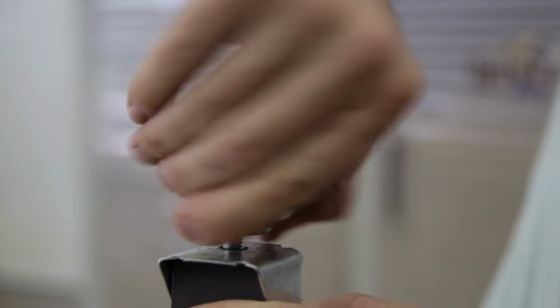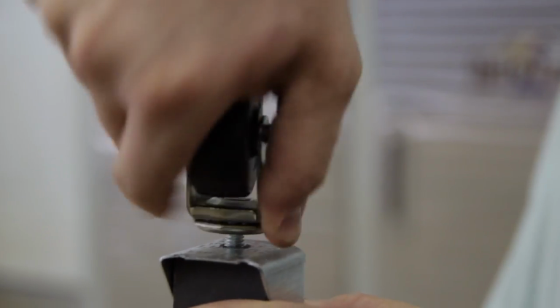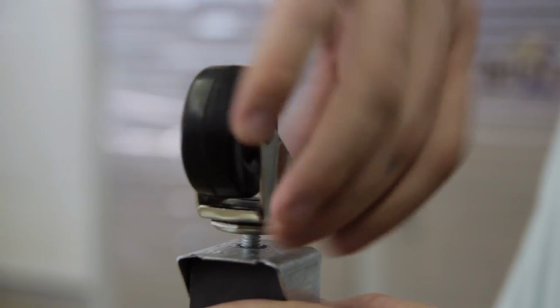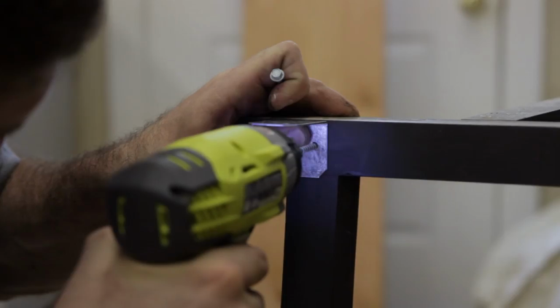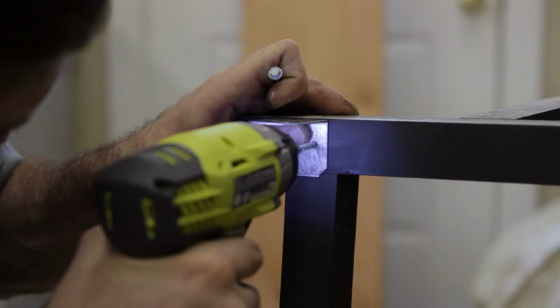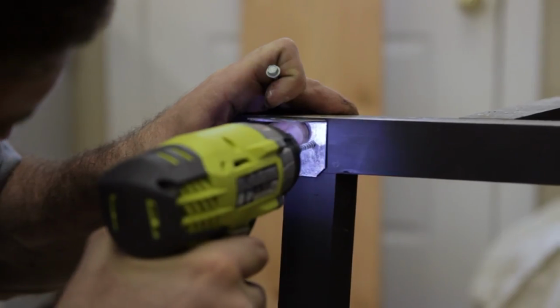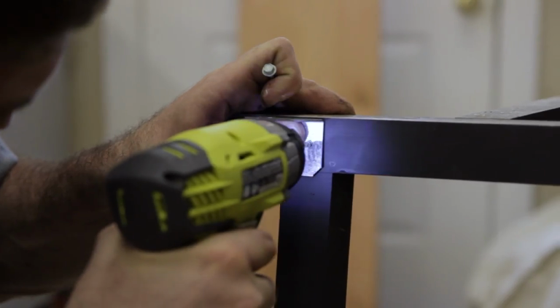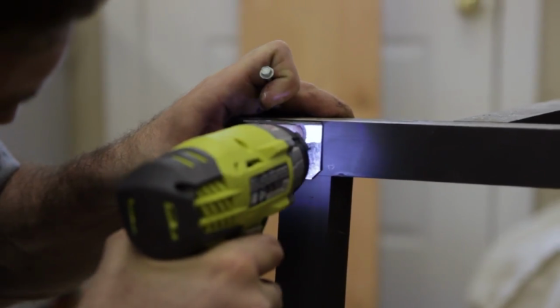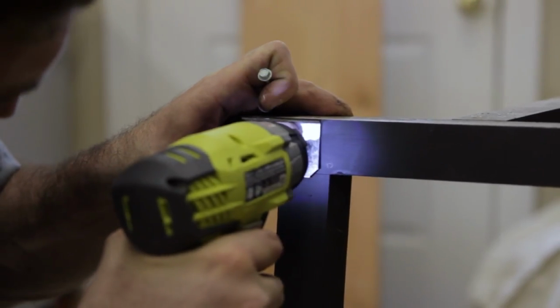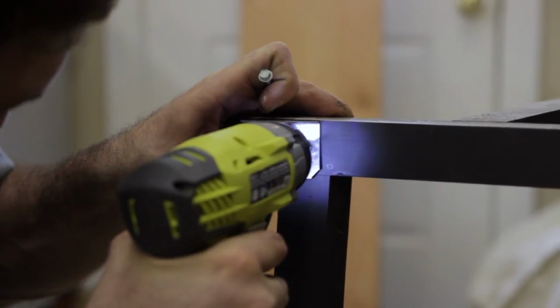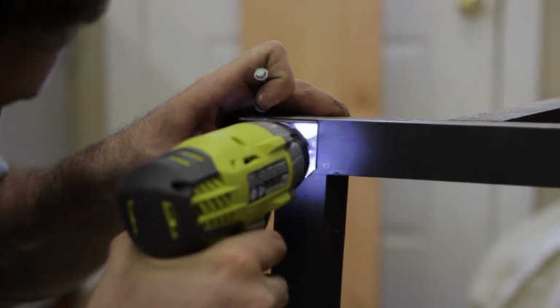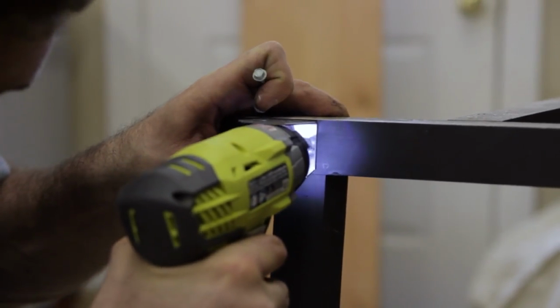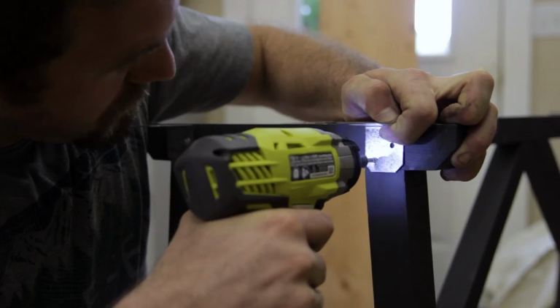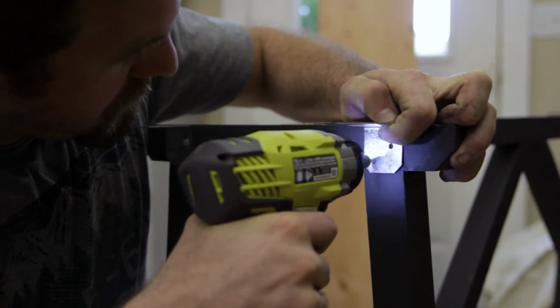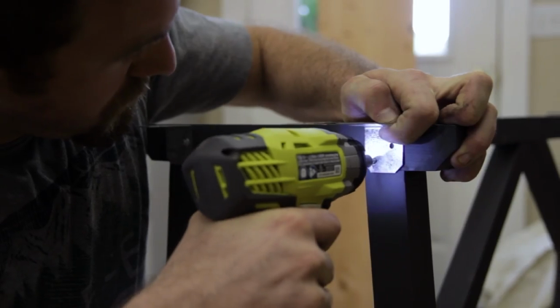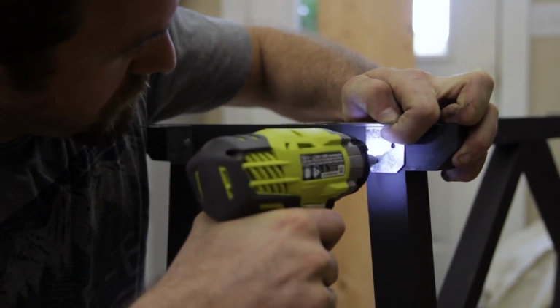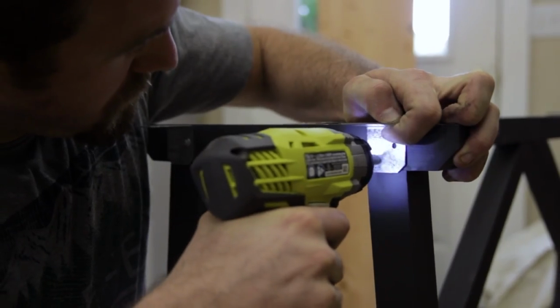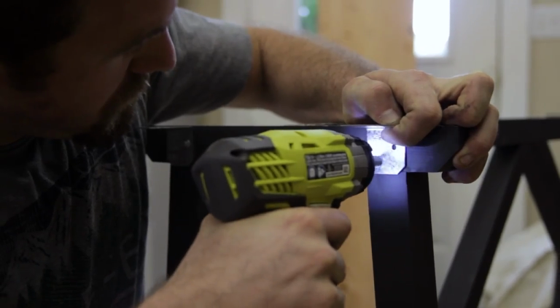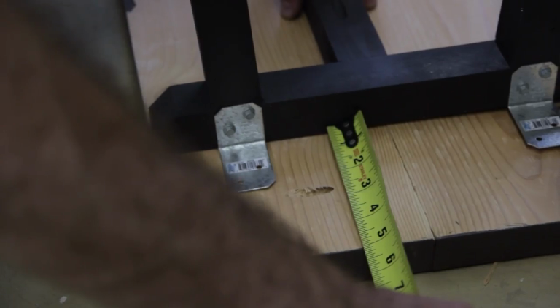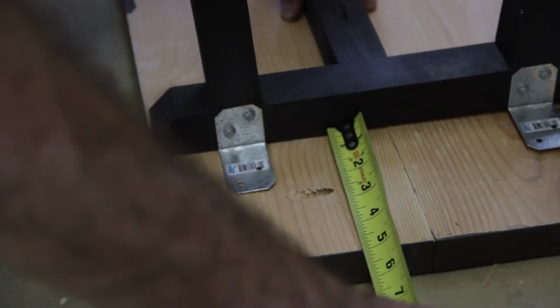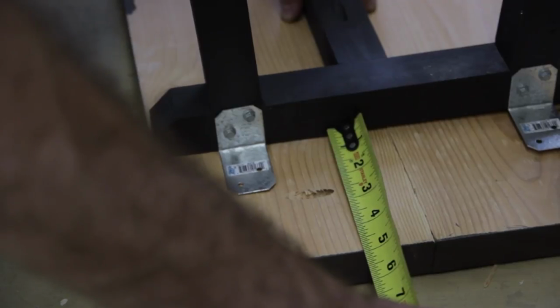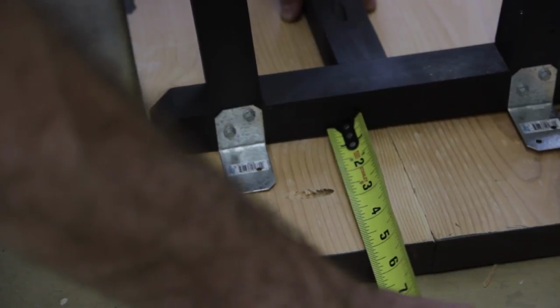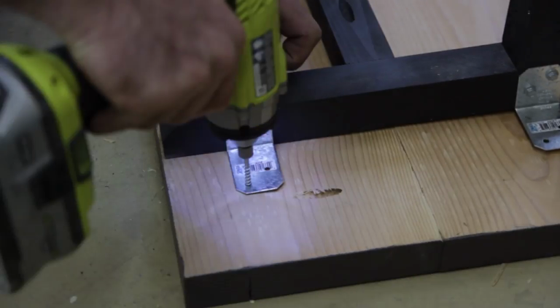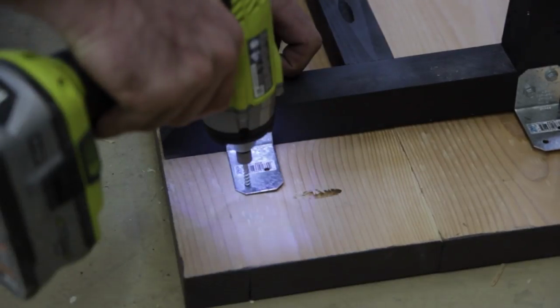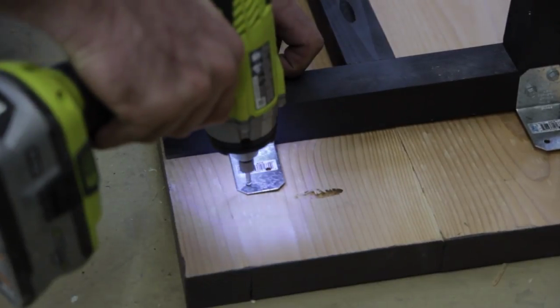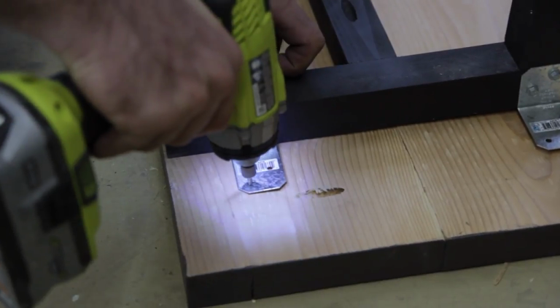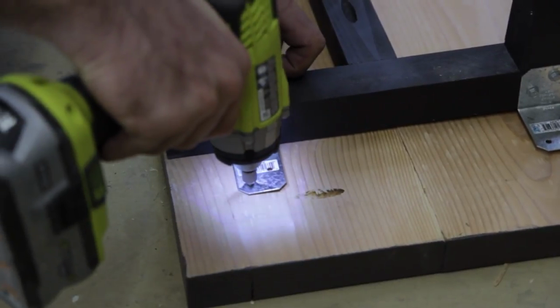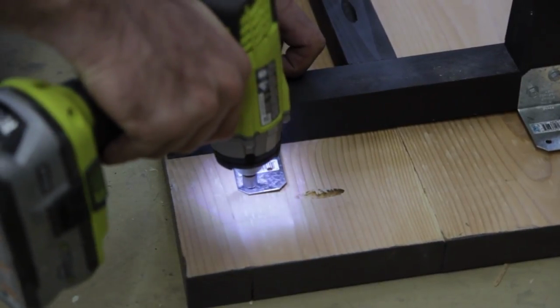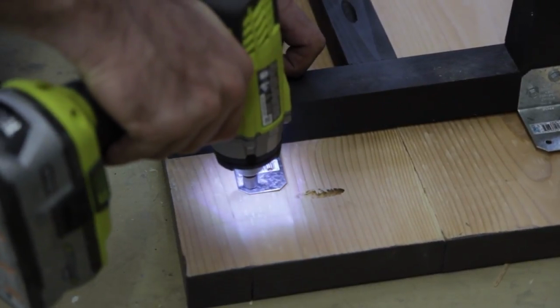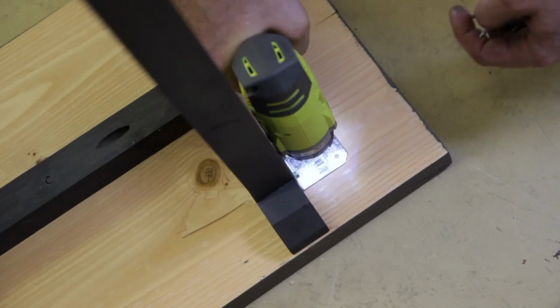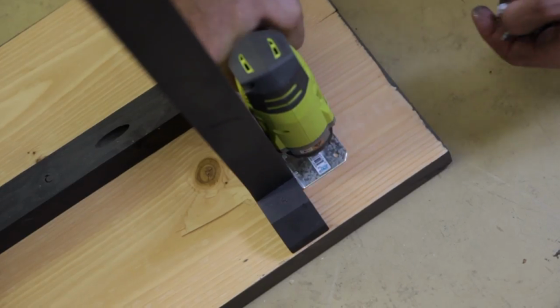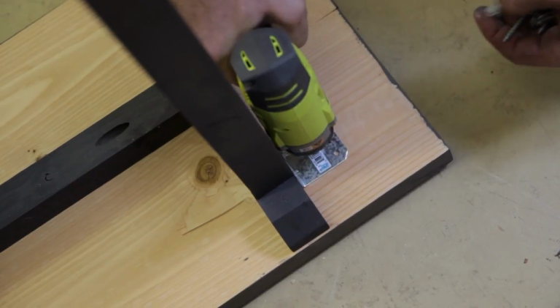Now it's time to finish off the project by attaching the top. I did so with some galvanized angles, but you could just as easily attach it with 2.5 inch wood screws.